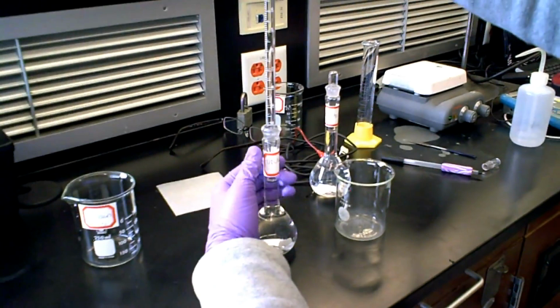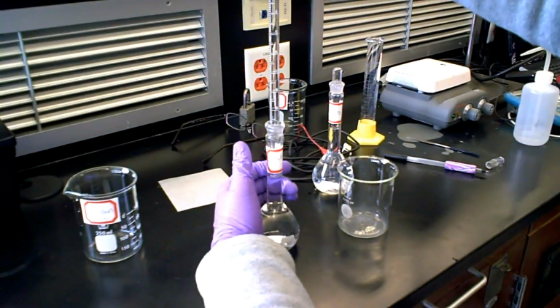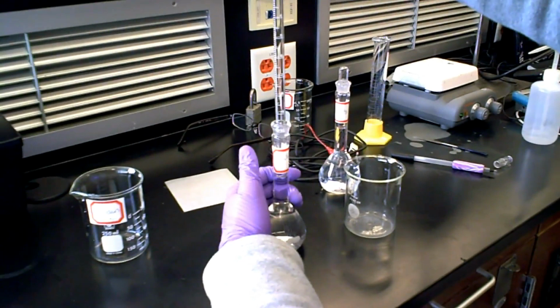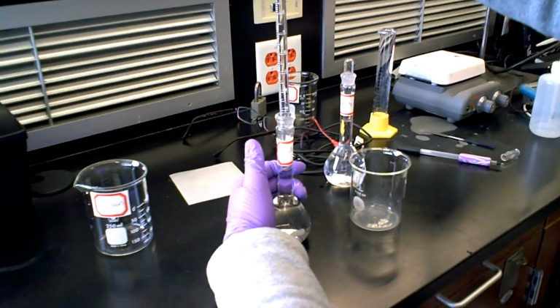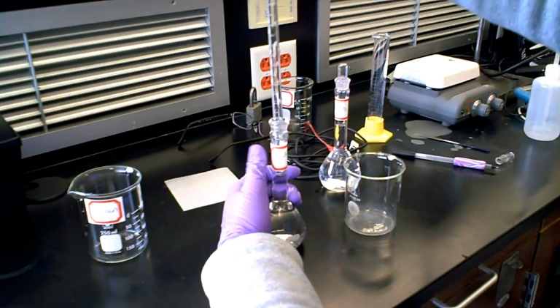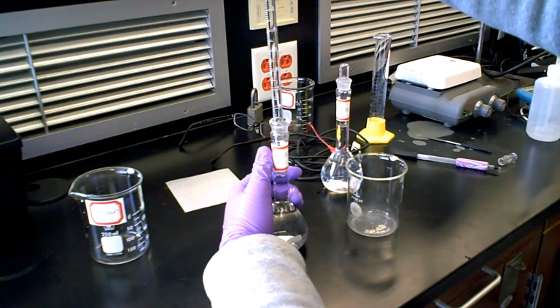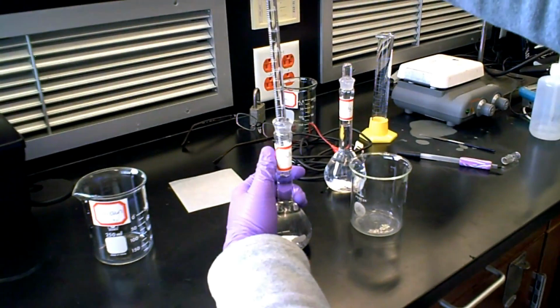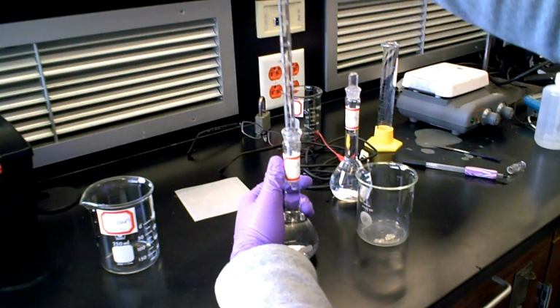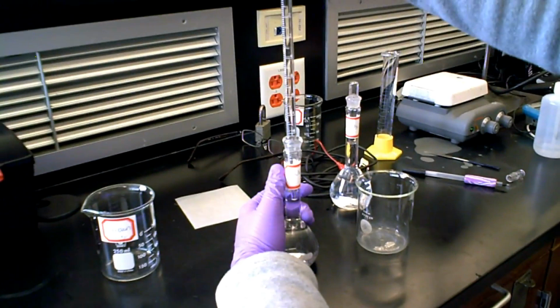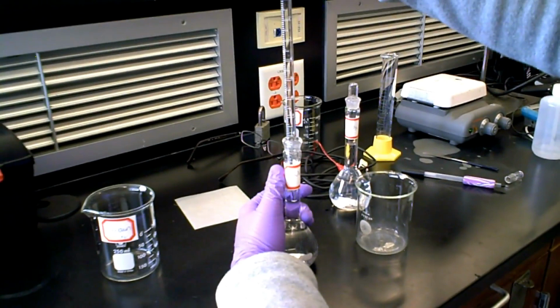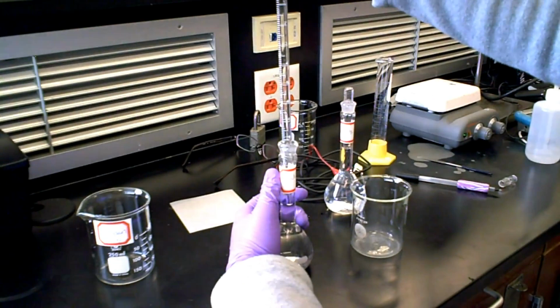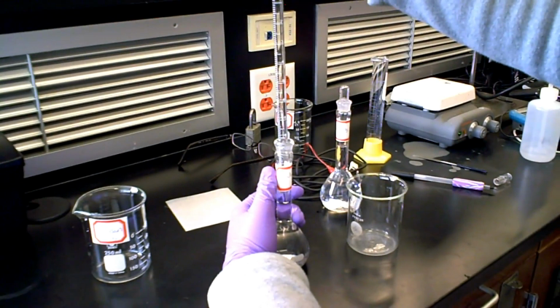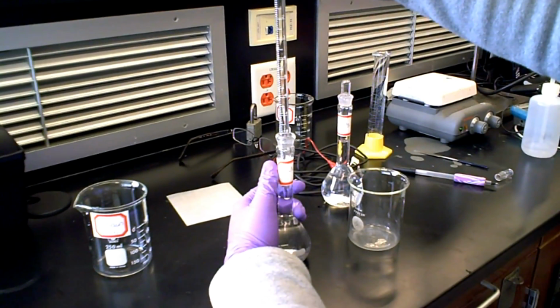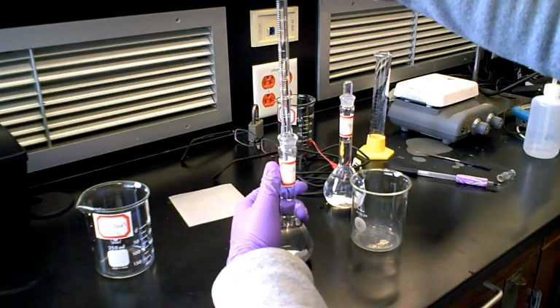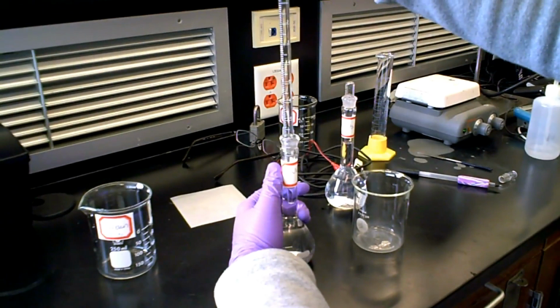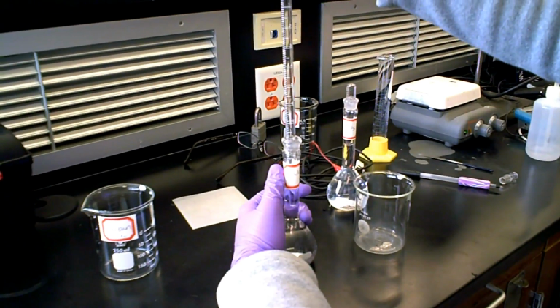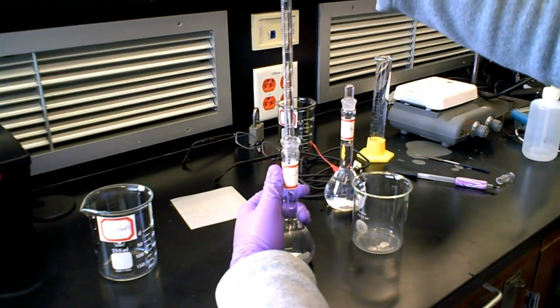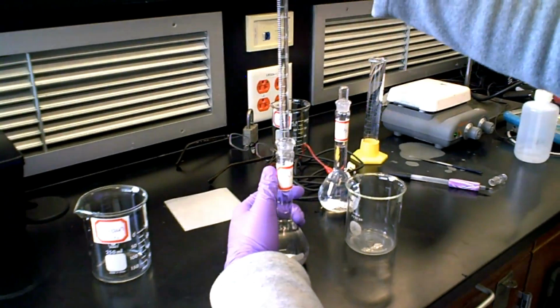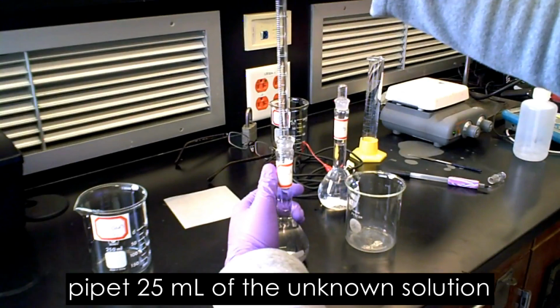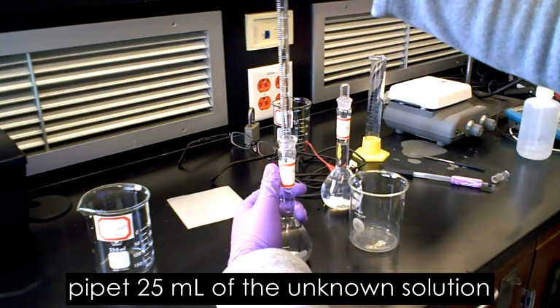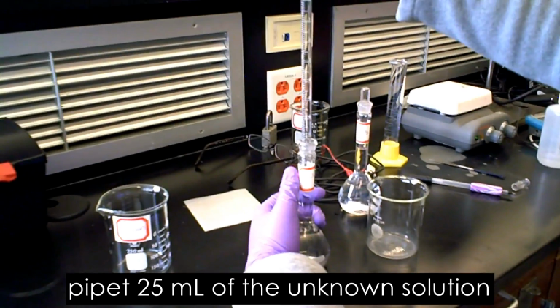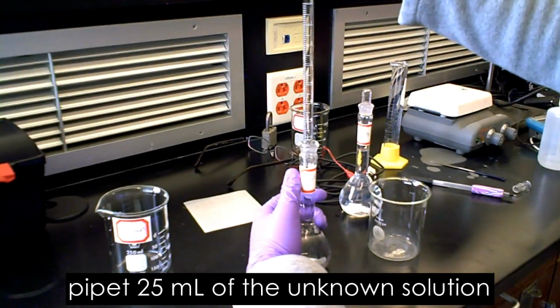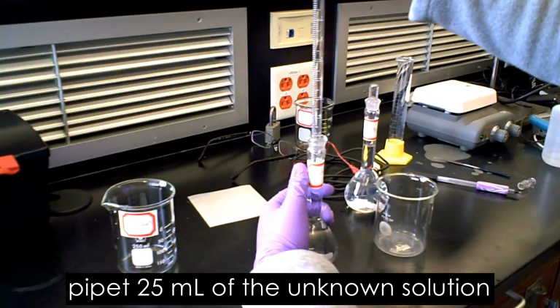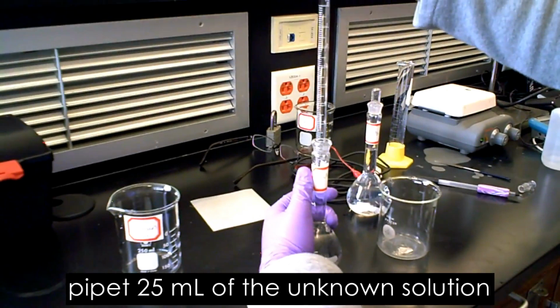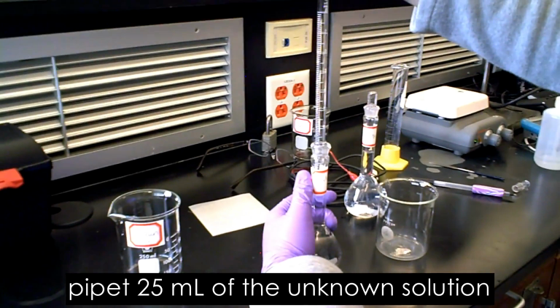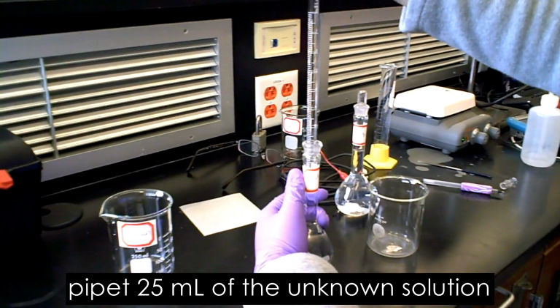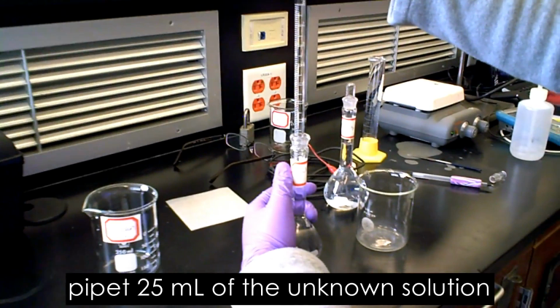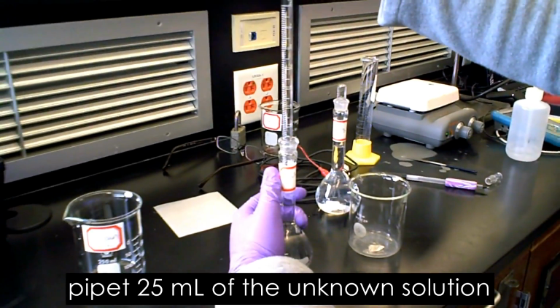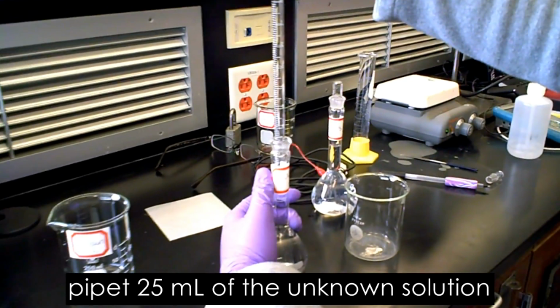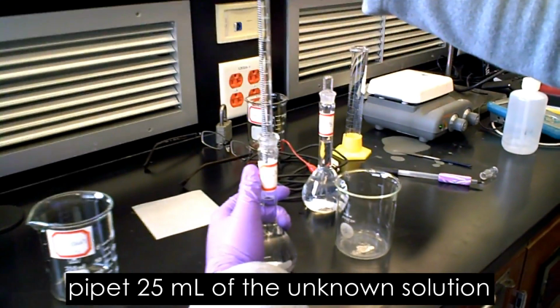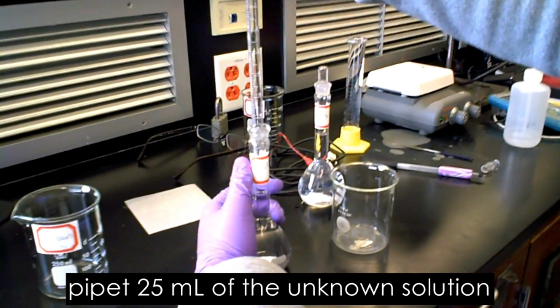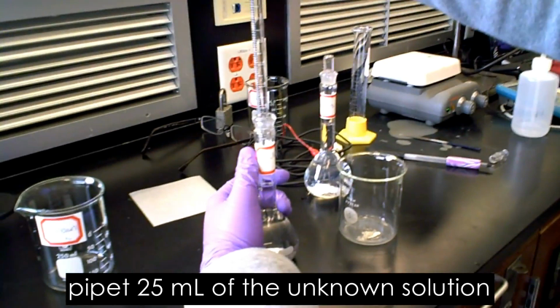Then you will pipette 25 milliliters of the unknown solution into a 250 milliliter beaker.